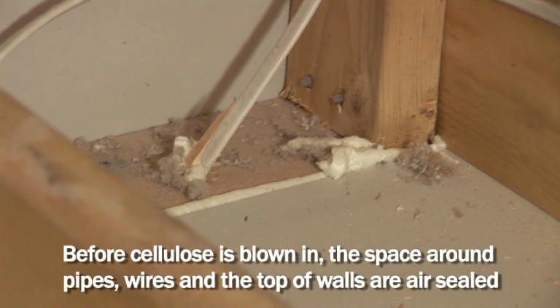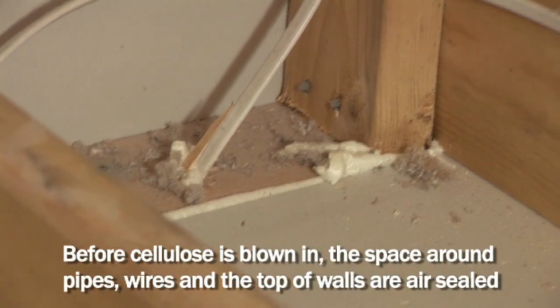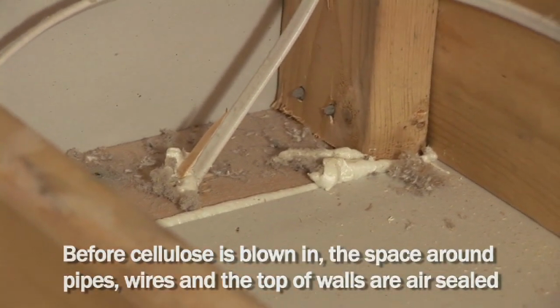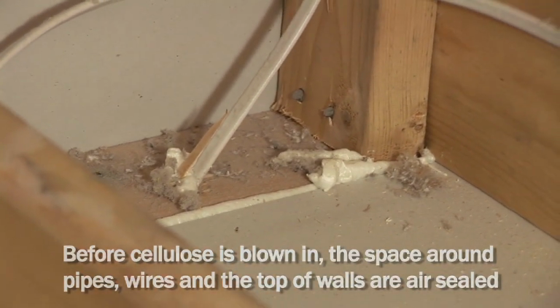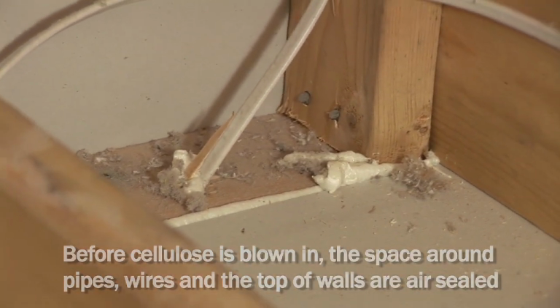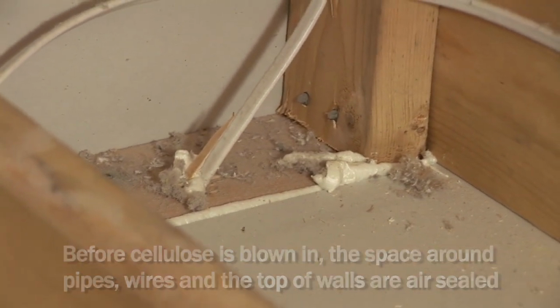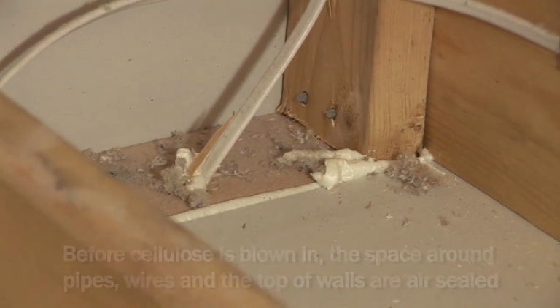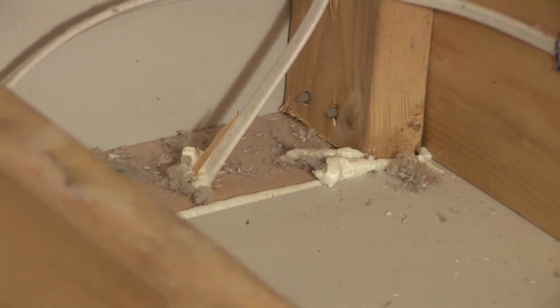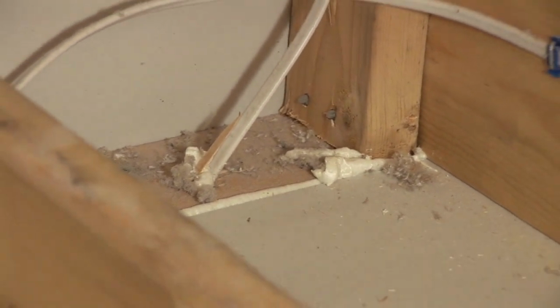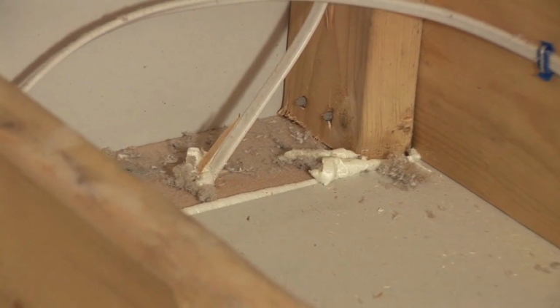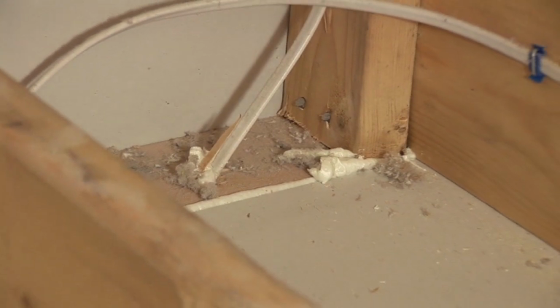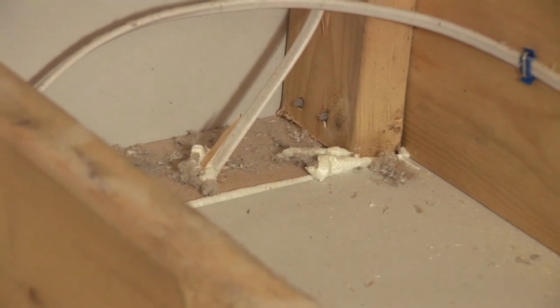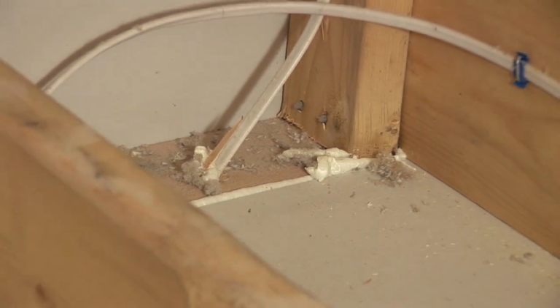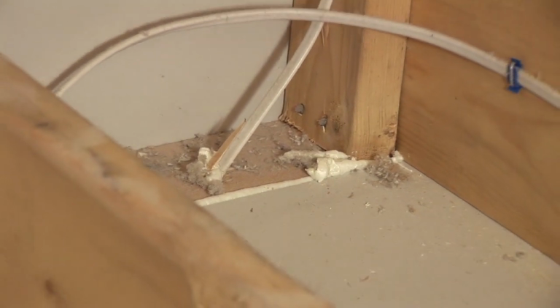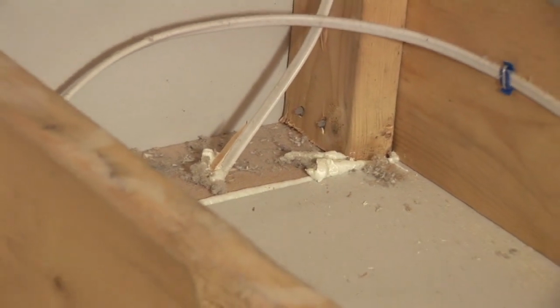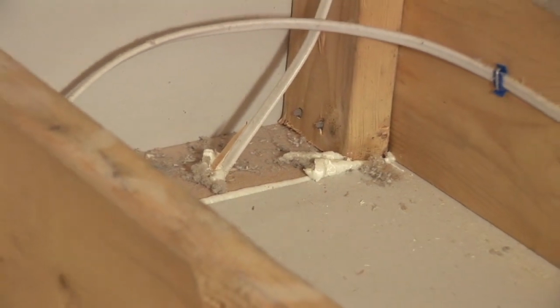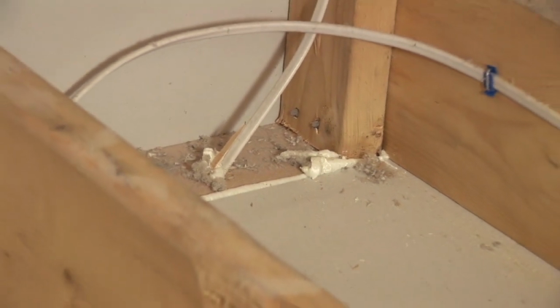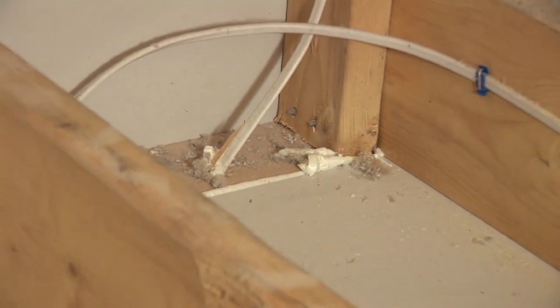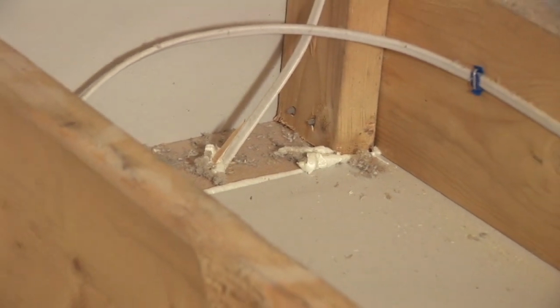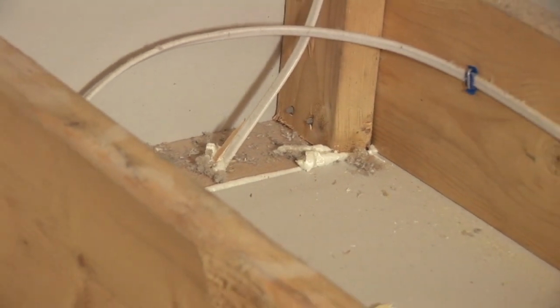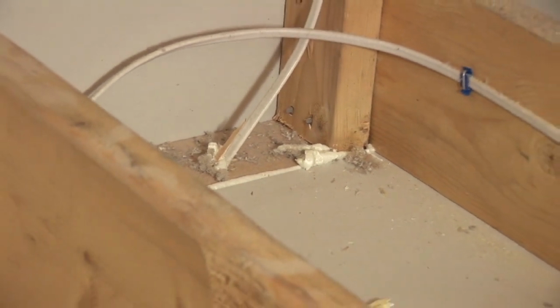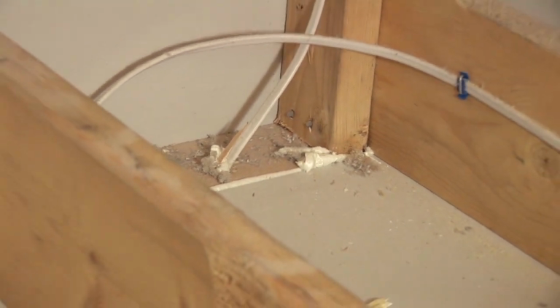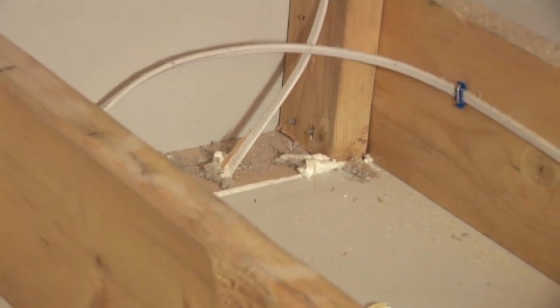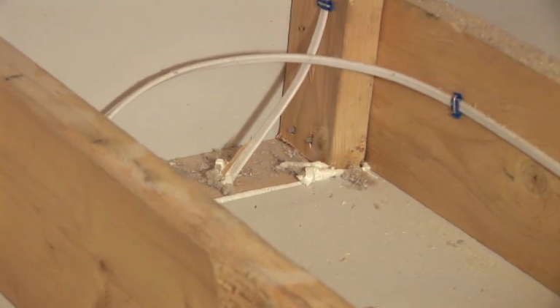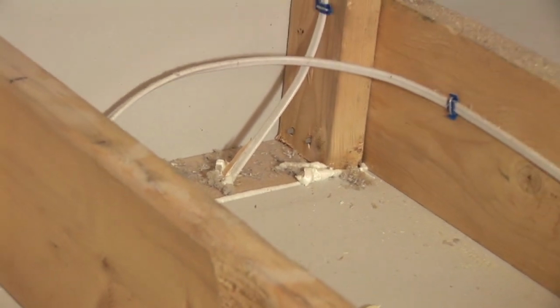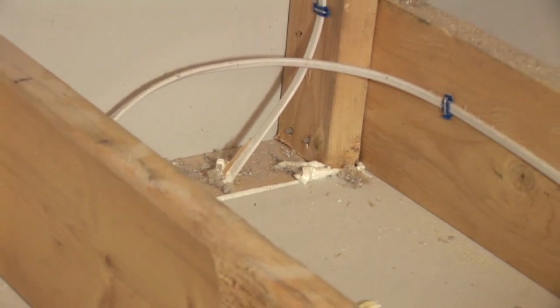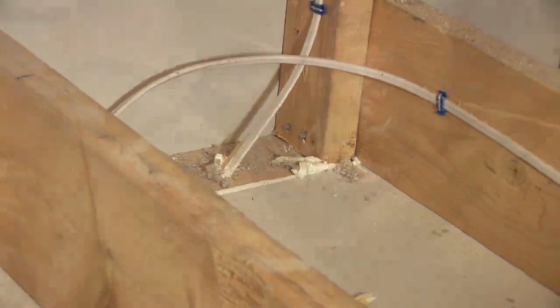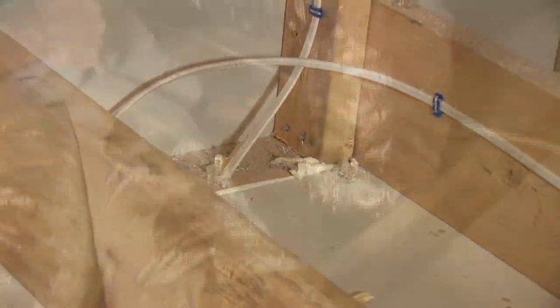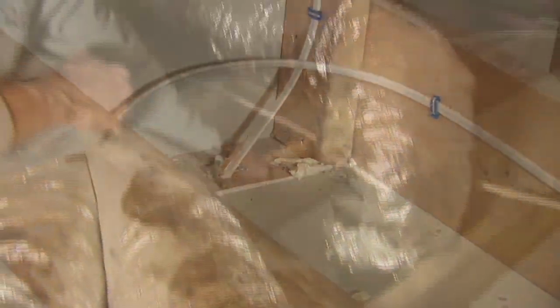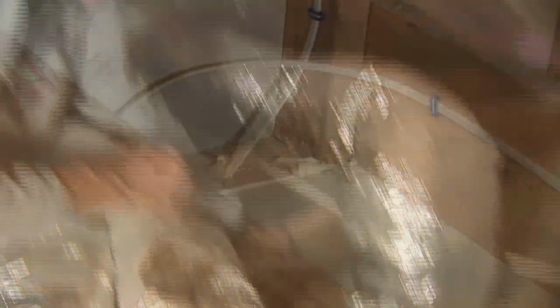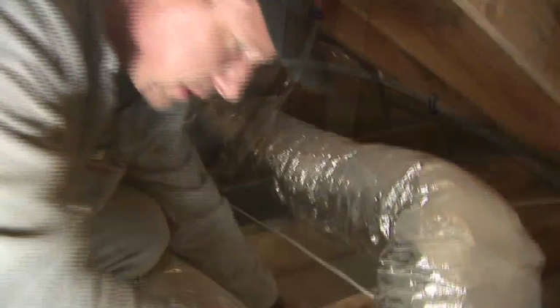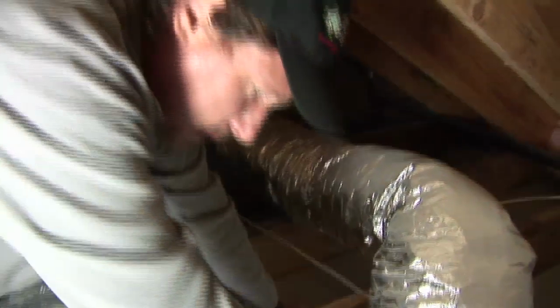Over here we have a place where the electrician had drilled holes for wires to go down into the wall cavity, and we sealed around those wires so air doesn't leak up through those holes.